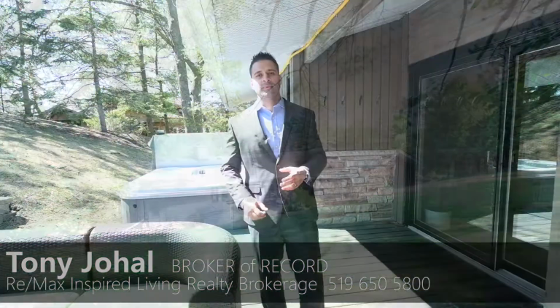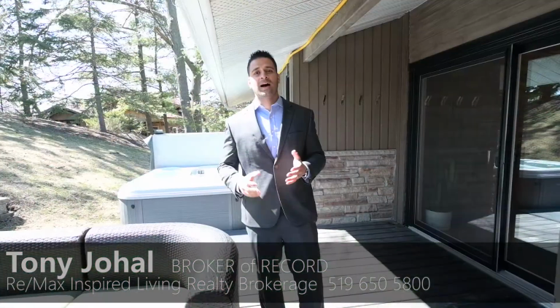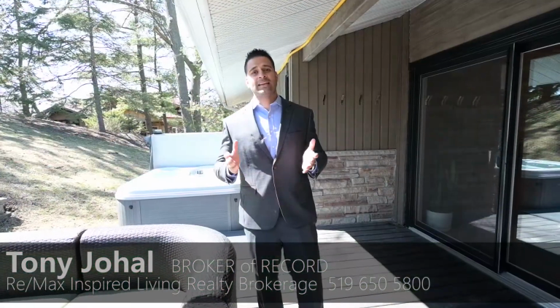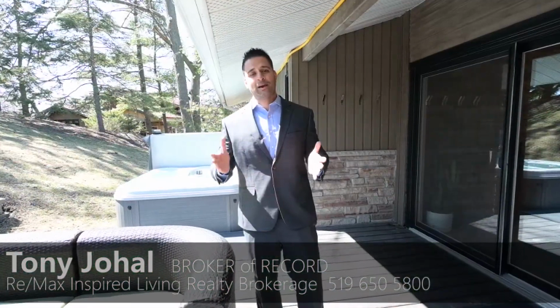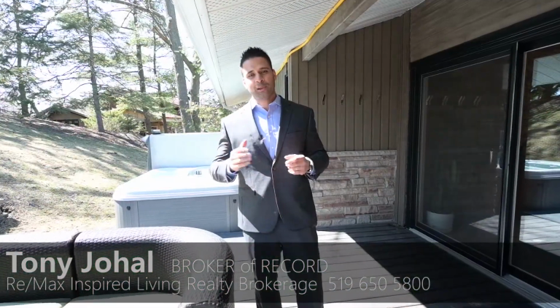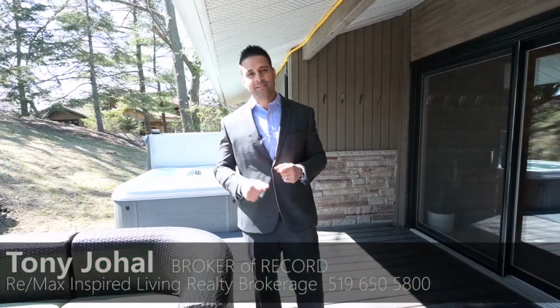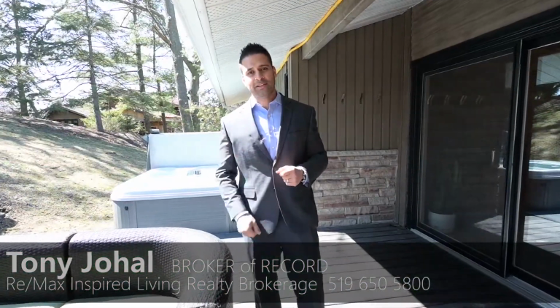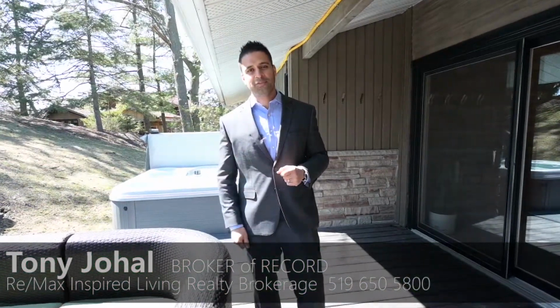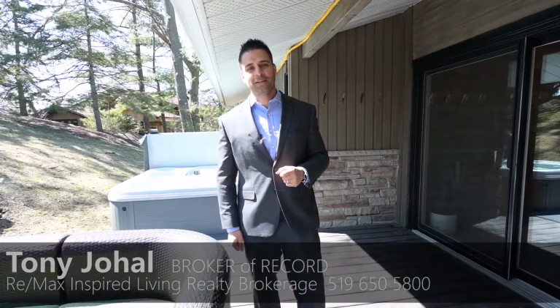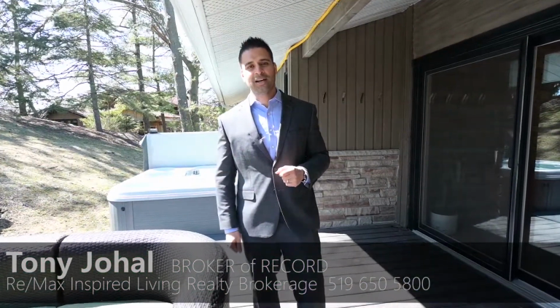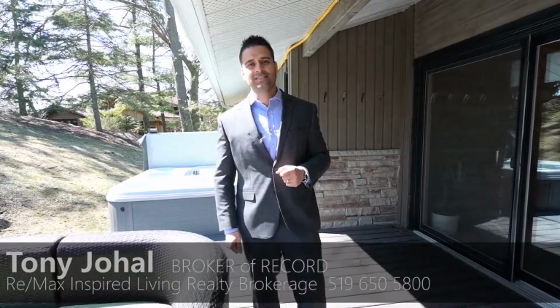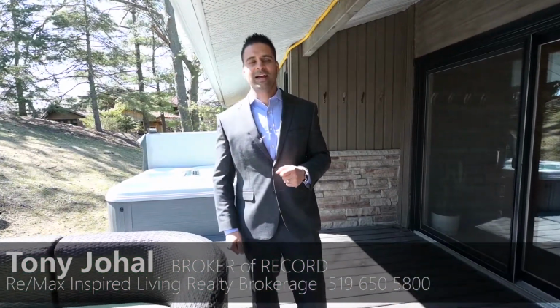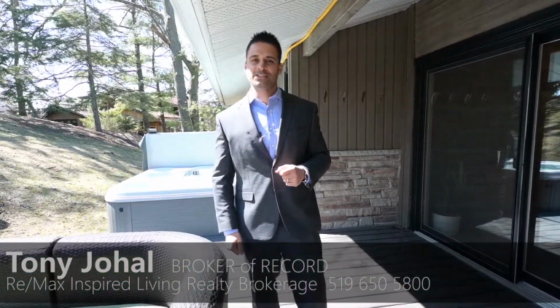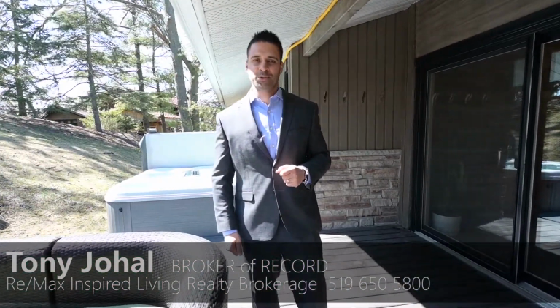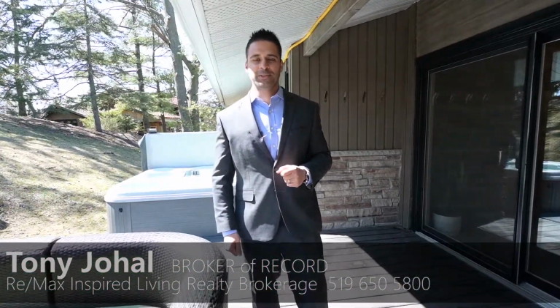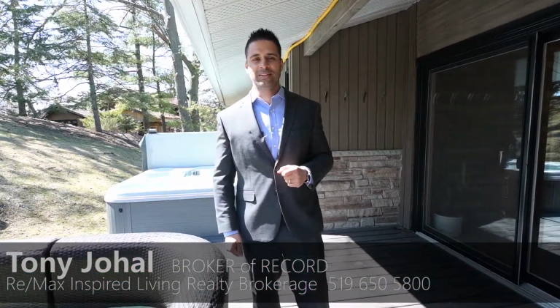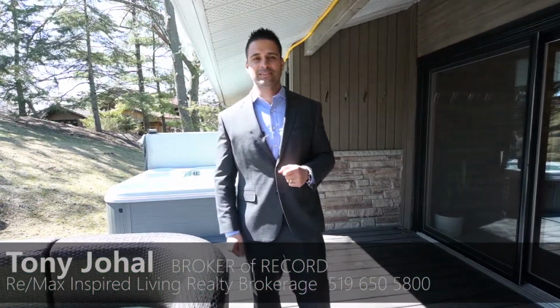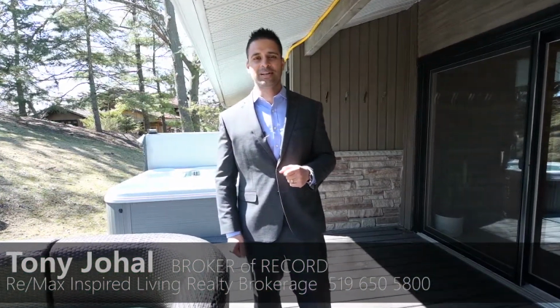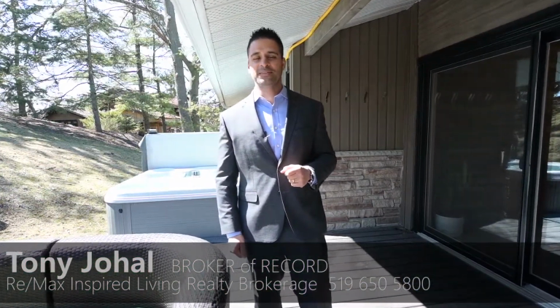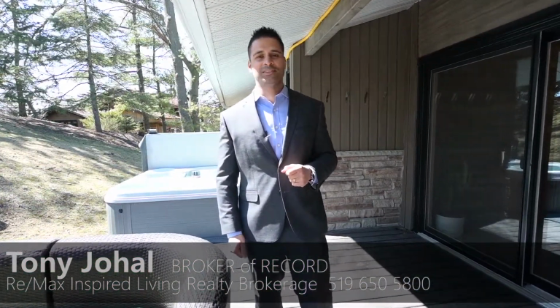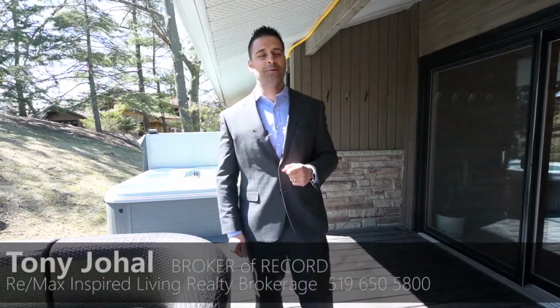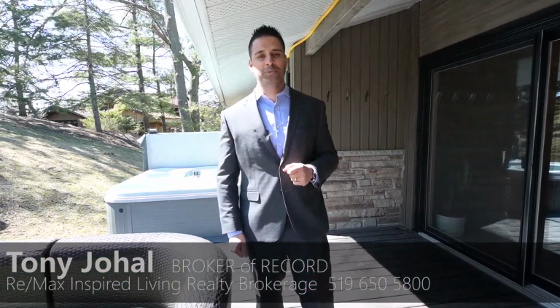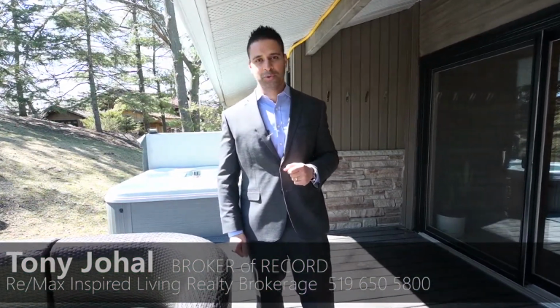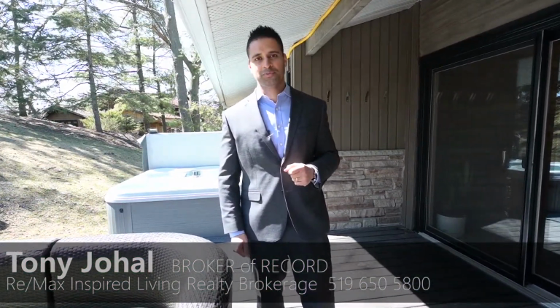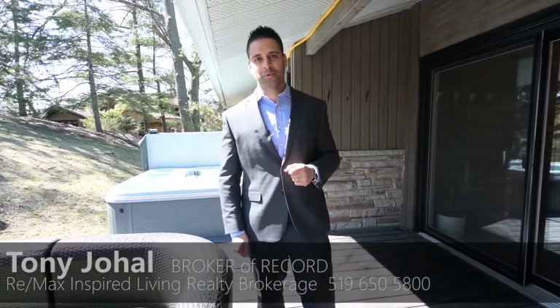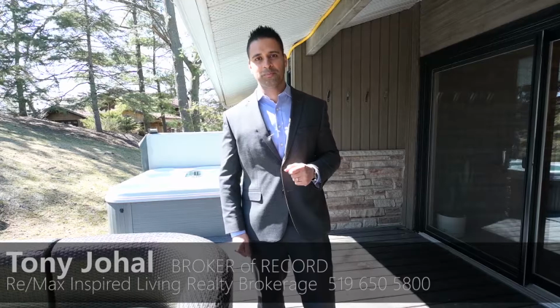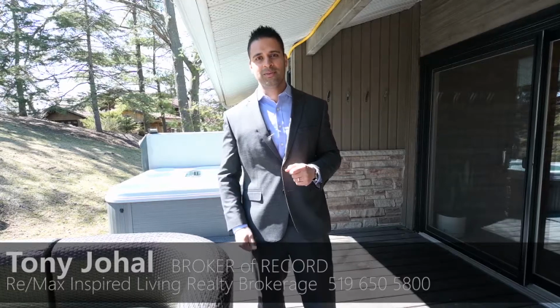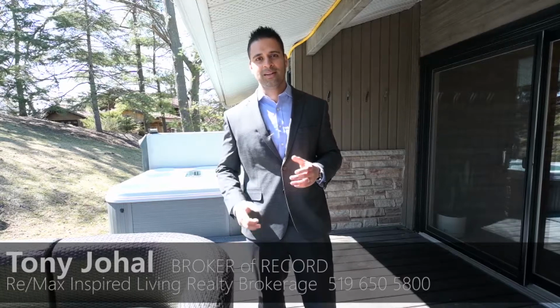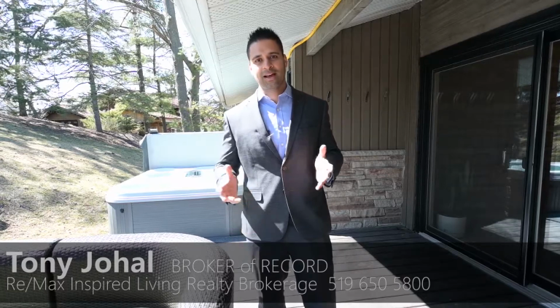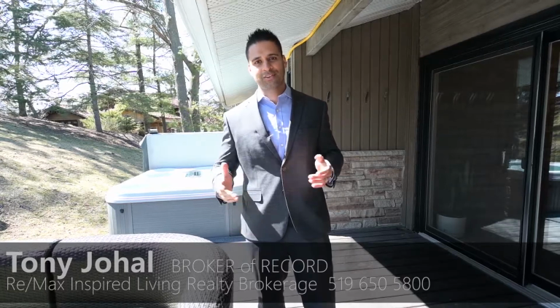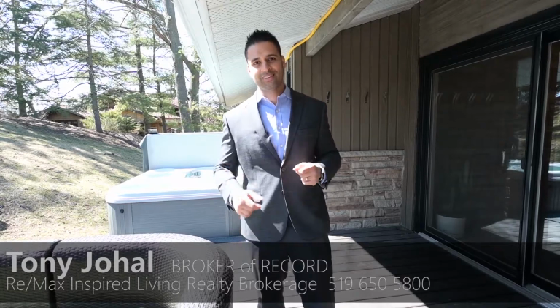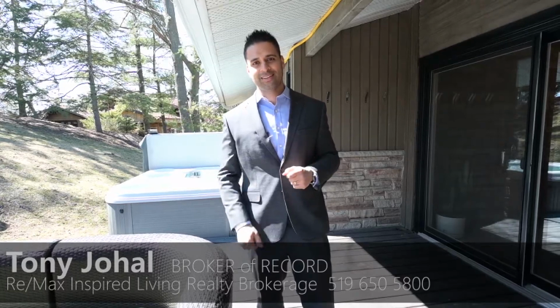I can't wait to hear from you guys and show you the inside of this beautiful home. Have a great day.